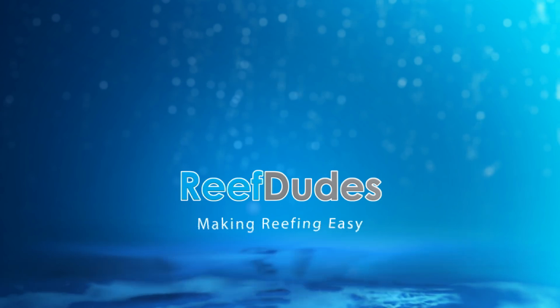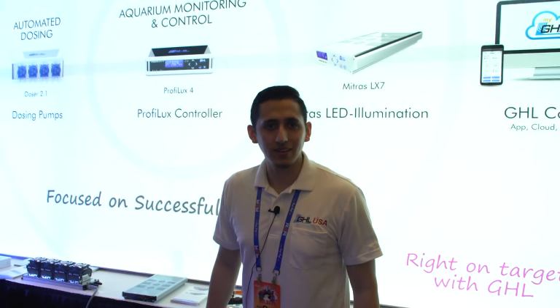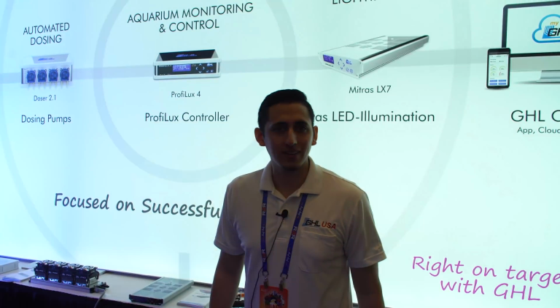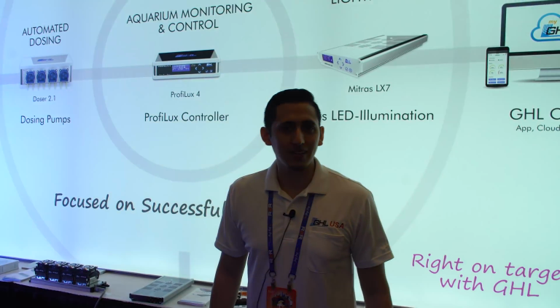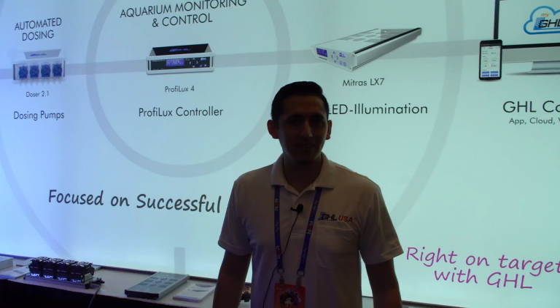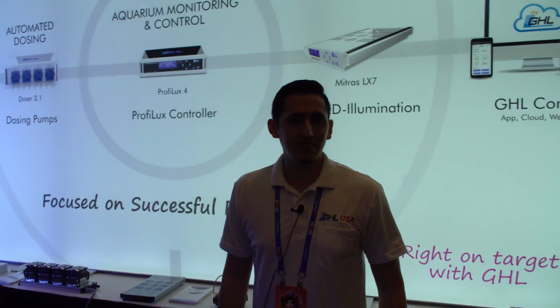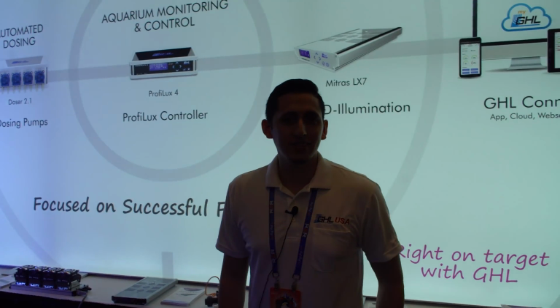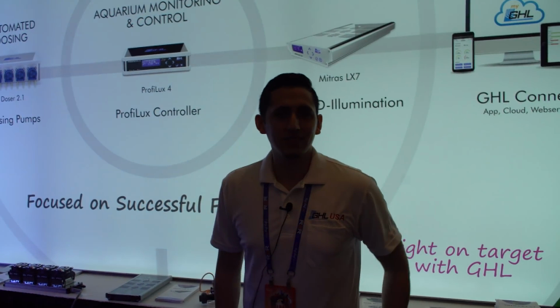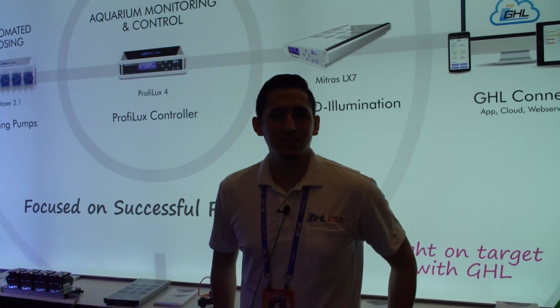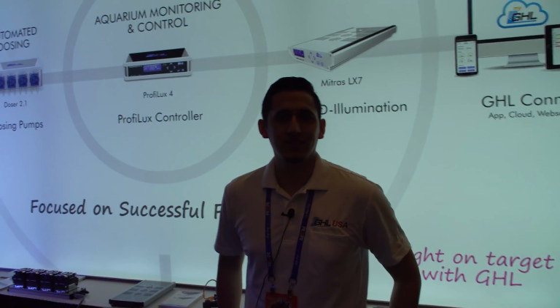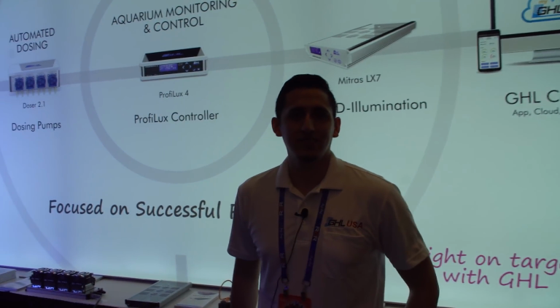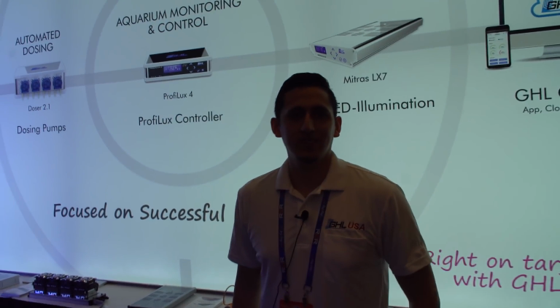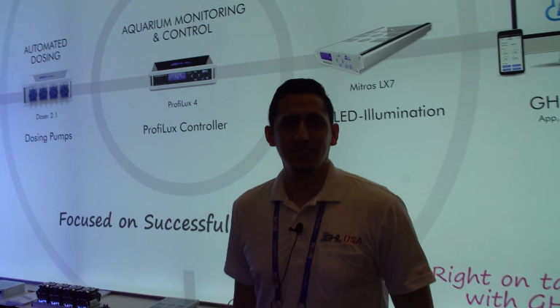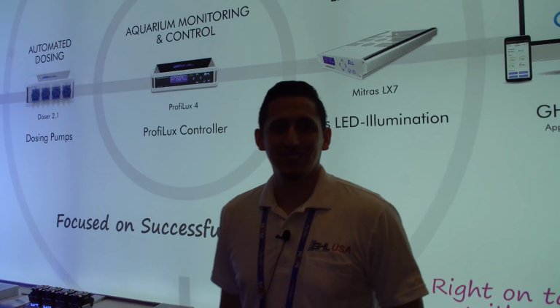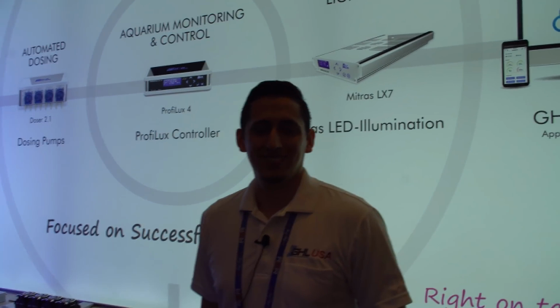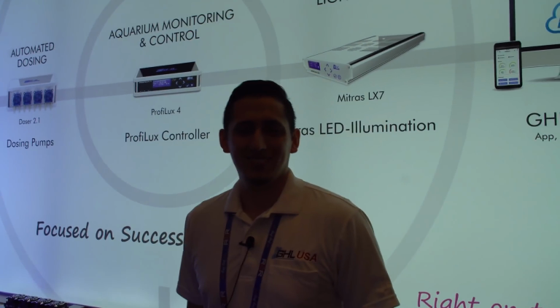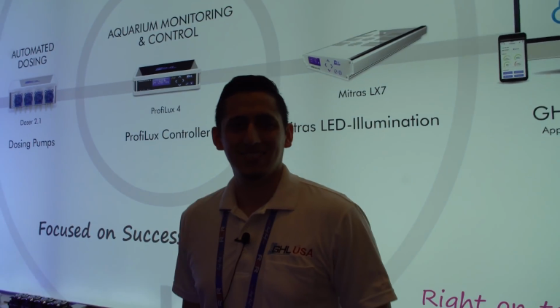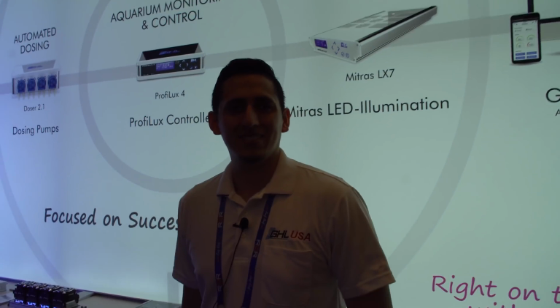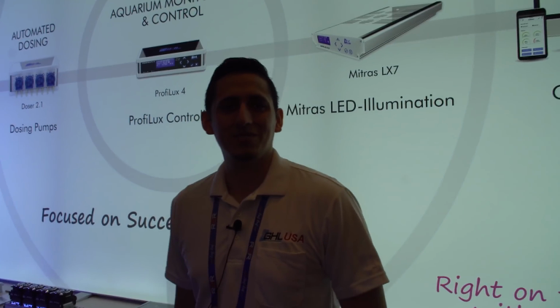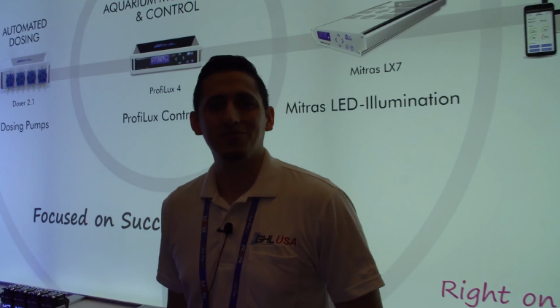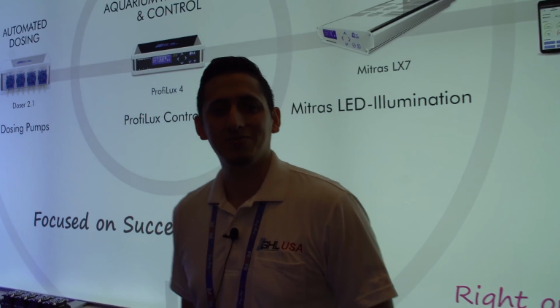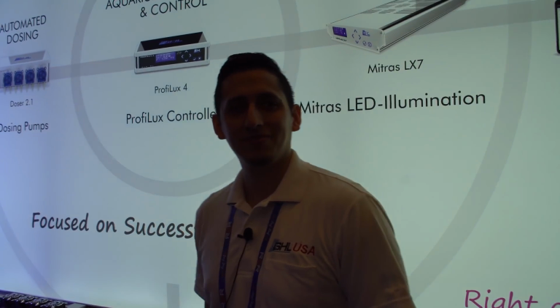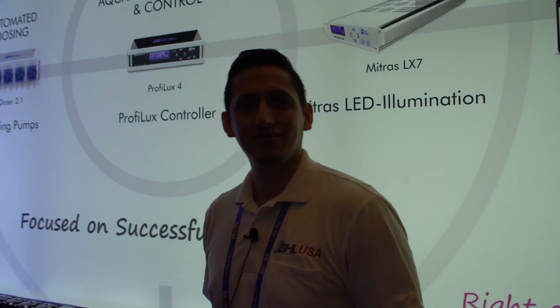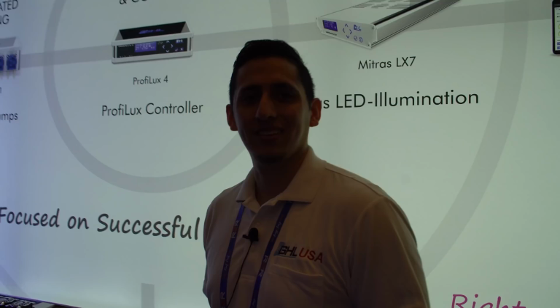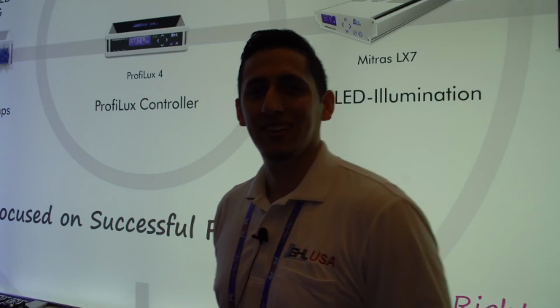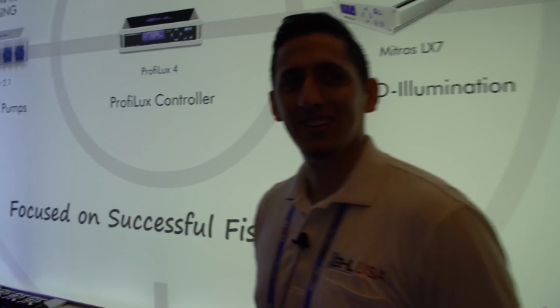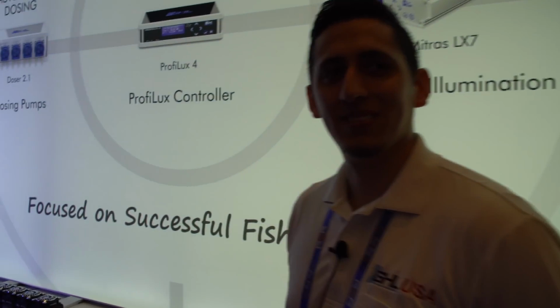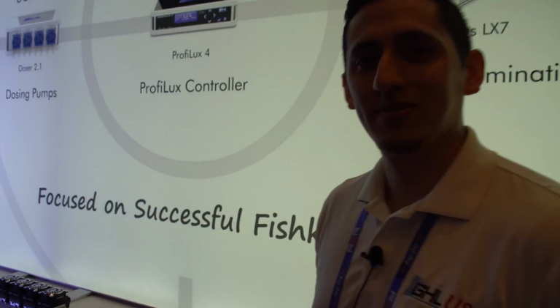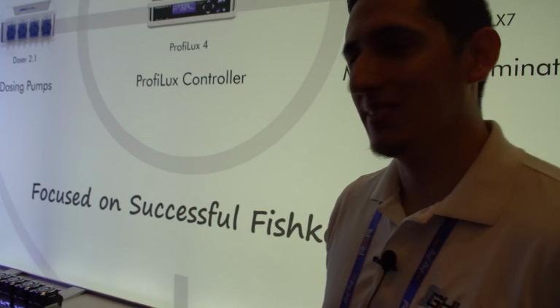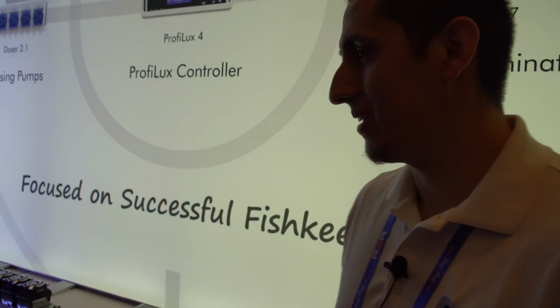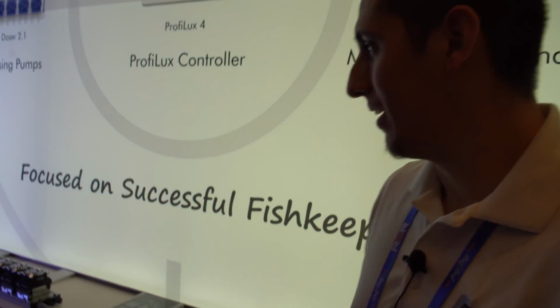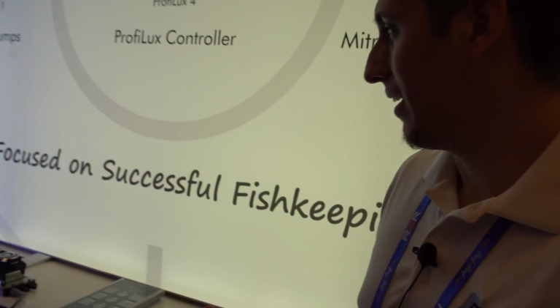We are at the GHL booth with Vinny, checking out some of the hot new products. Want to give me a quick tour of what you got?